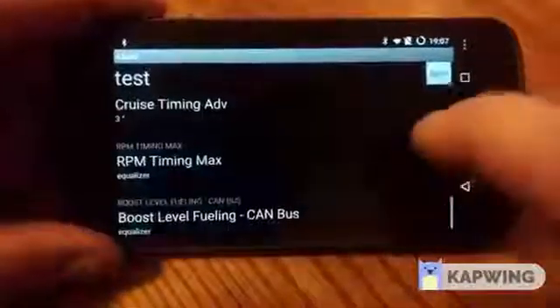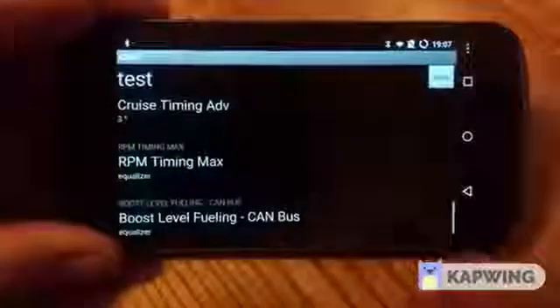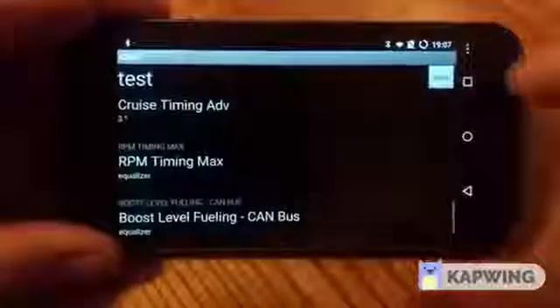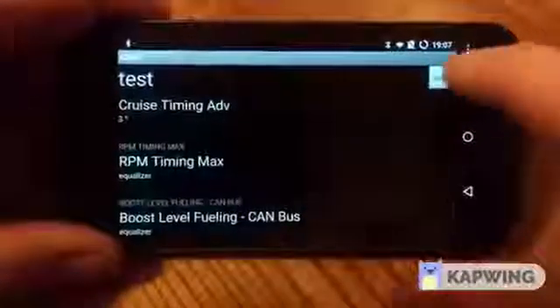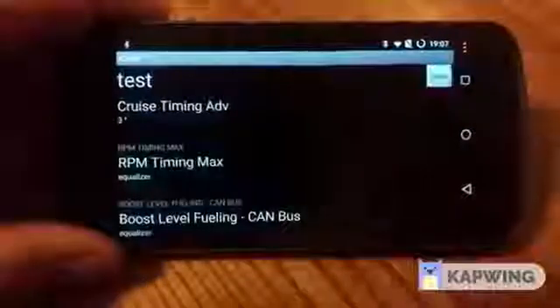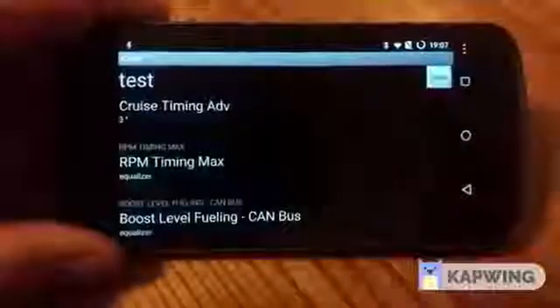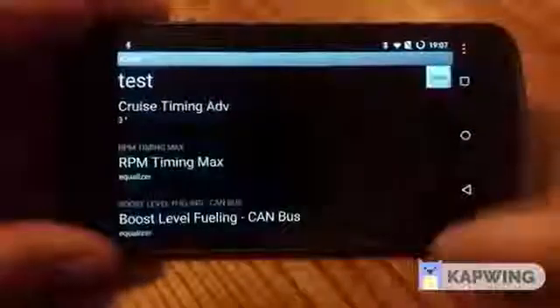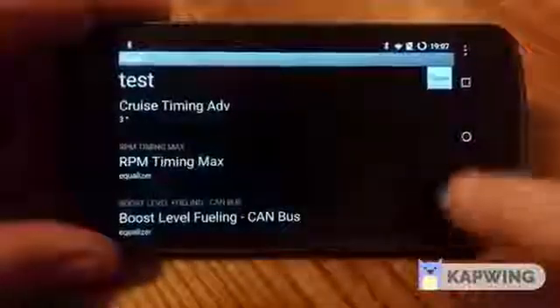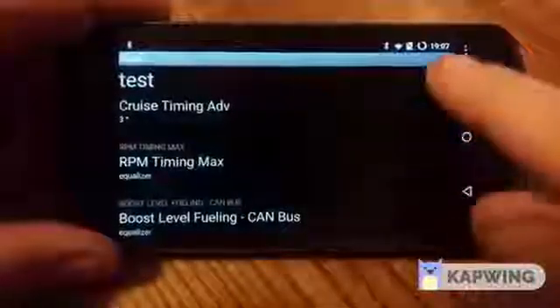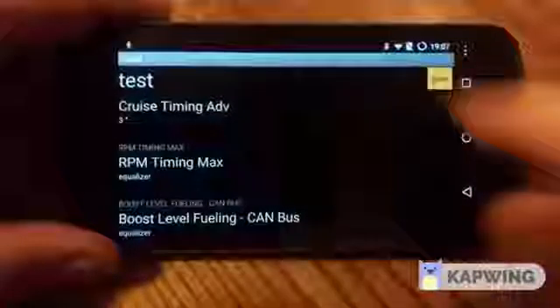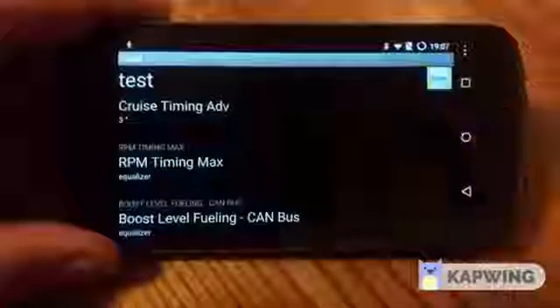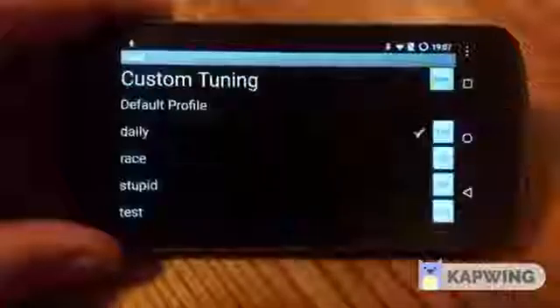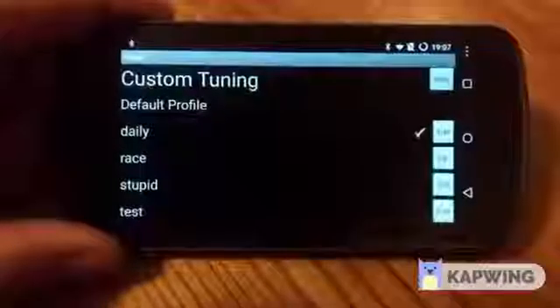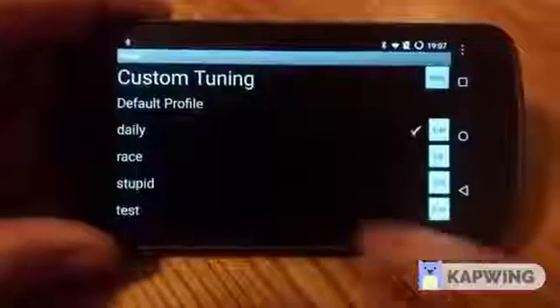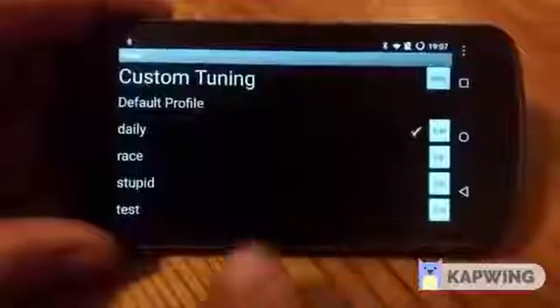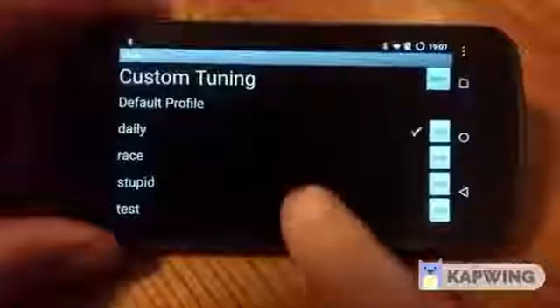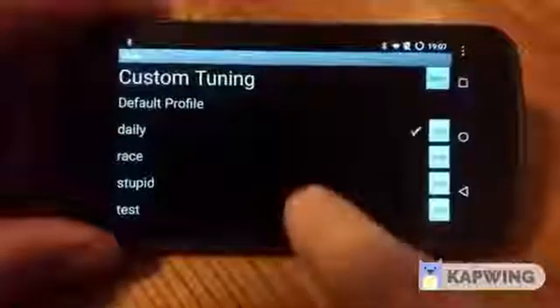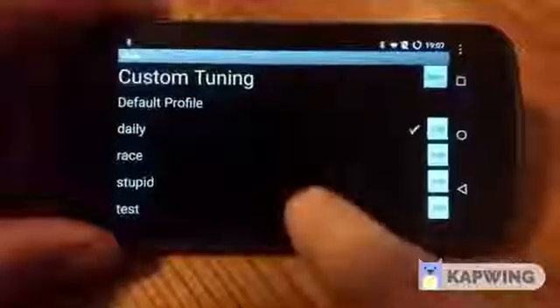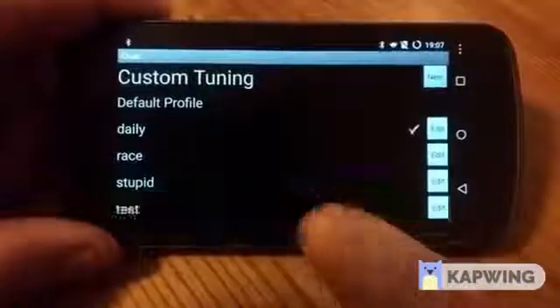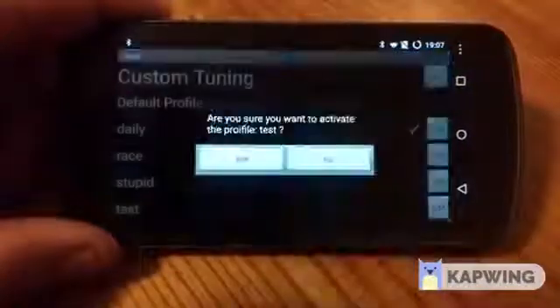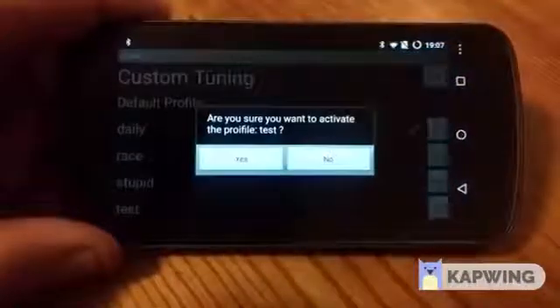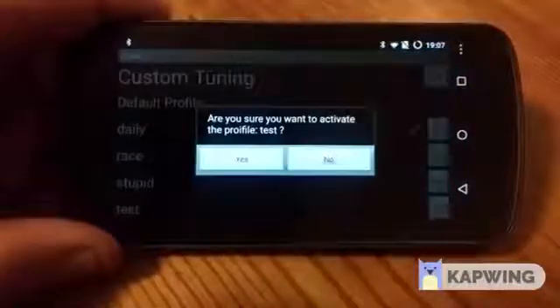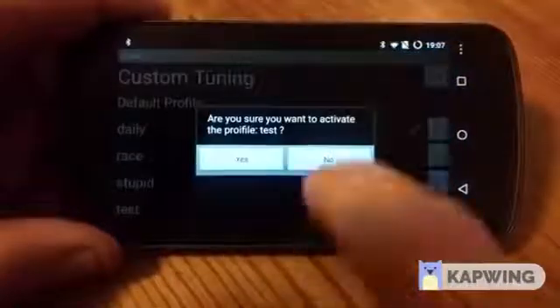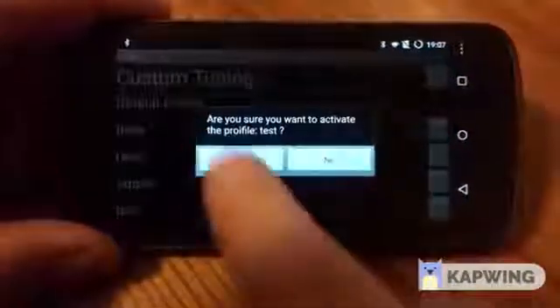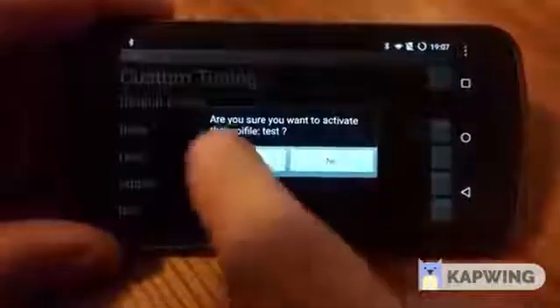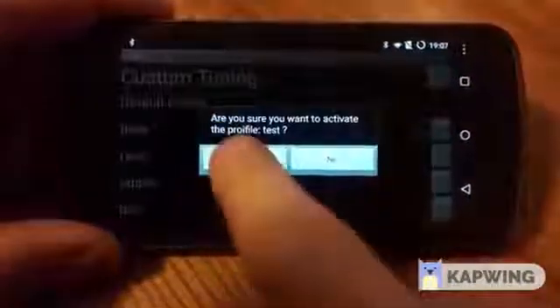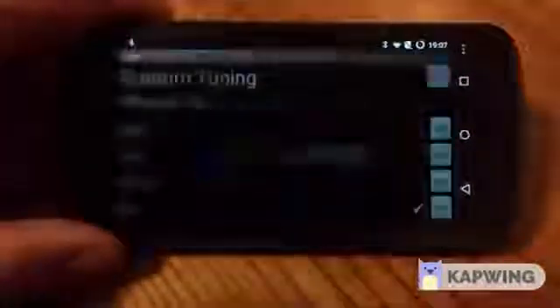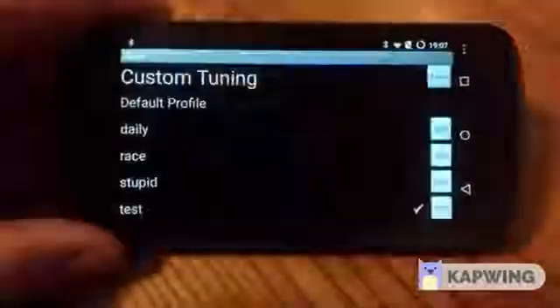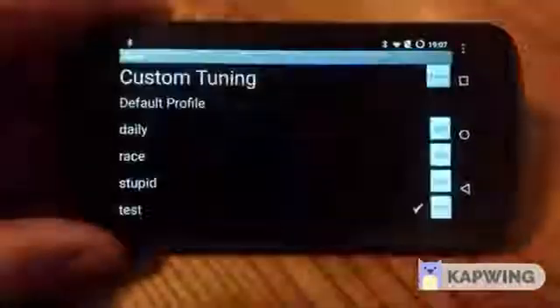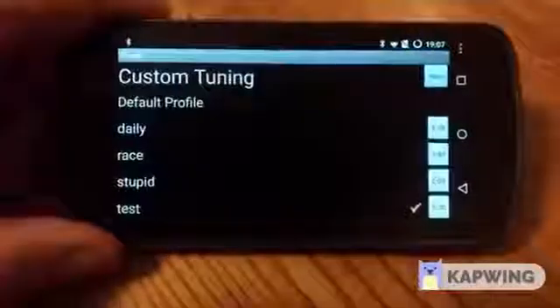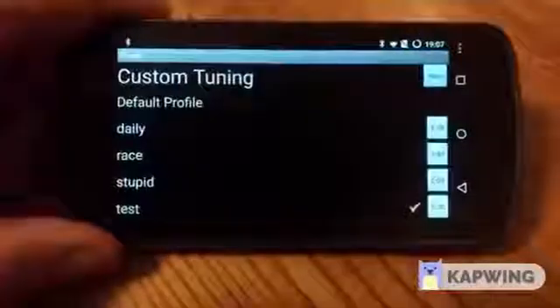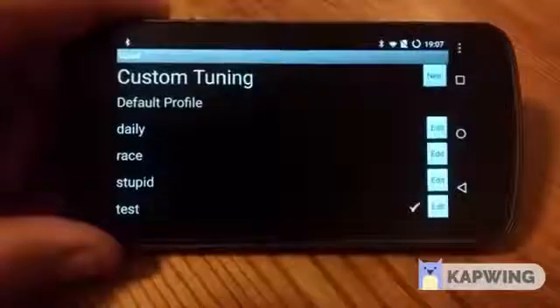Once you get that done, just hit save and you have your new tune. You can load it on the fly and you're good to go.